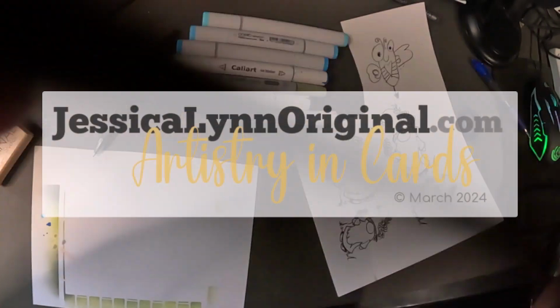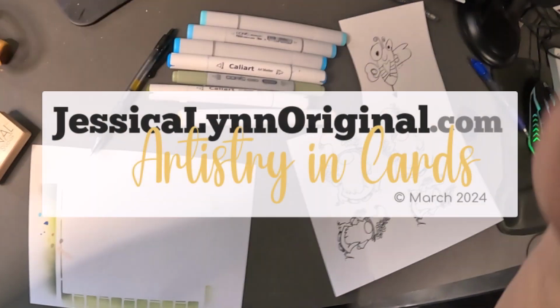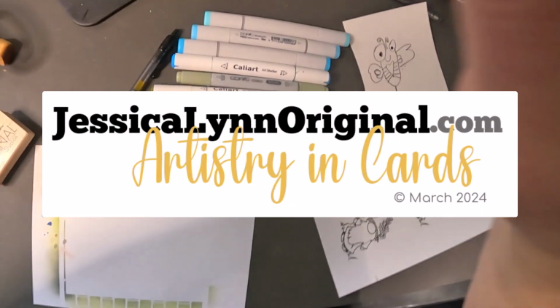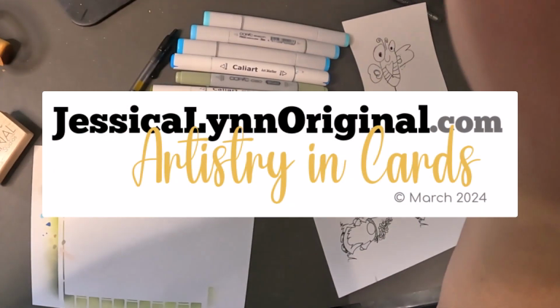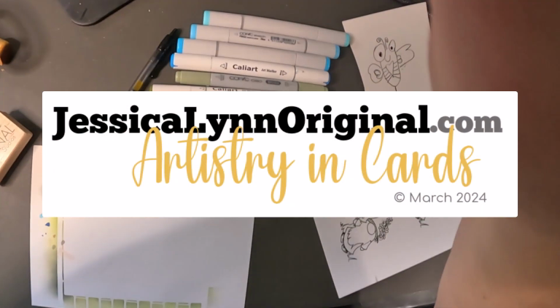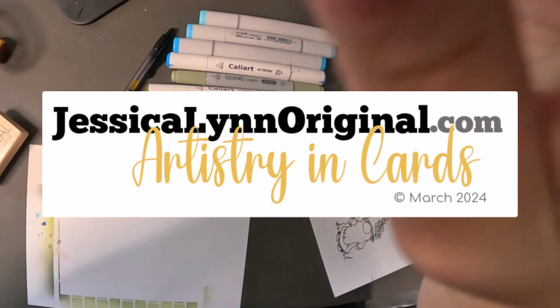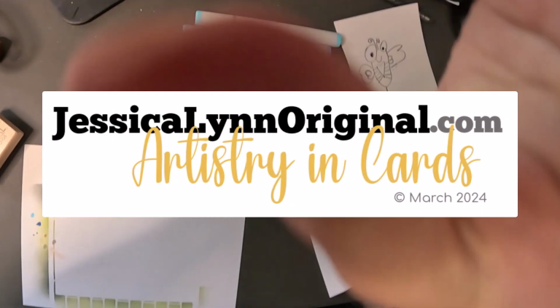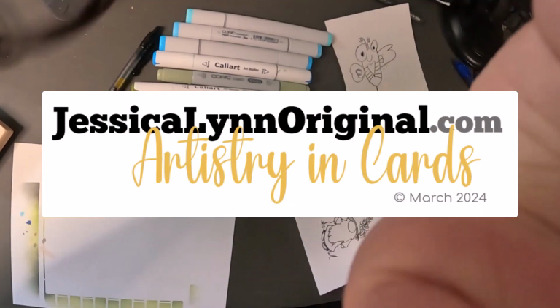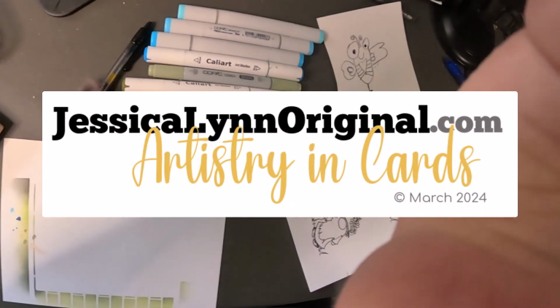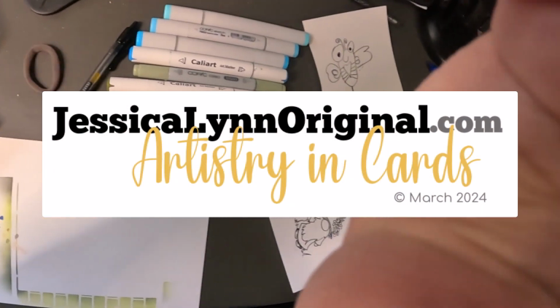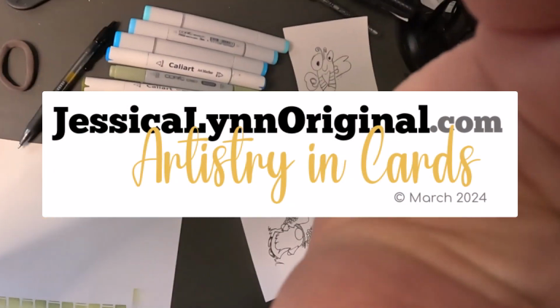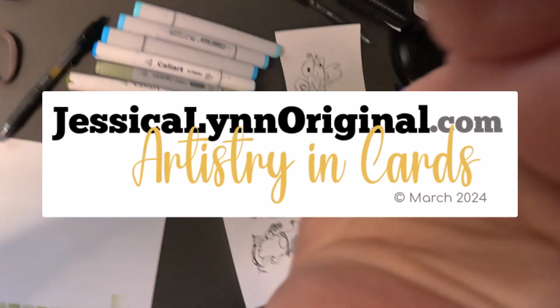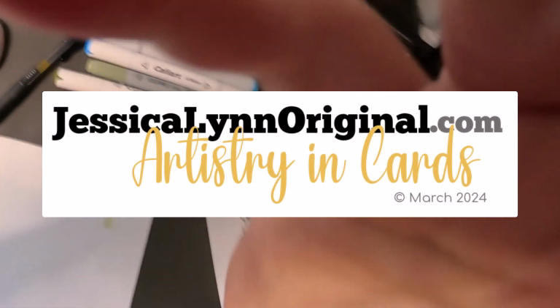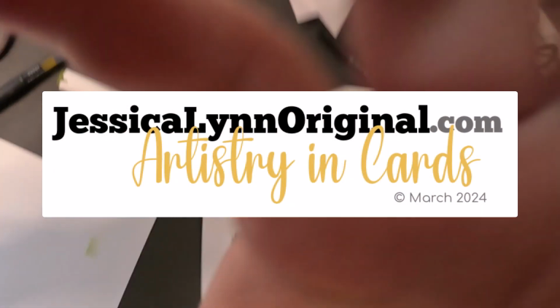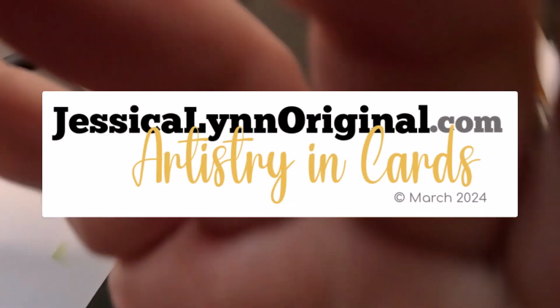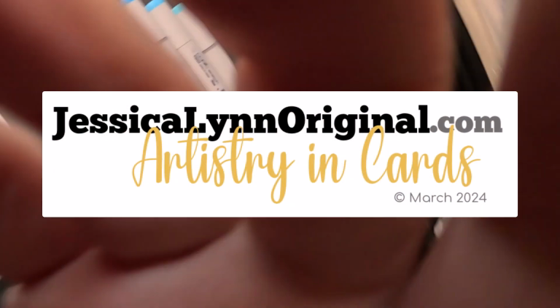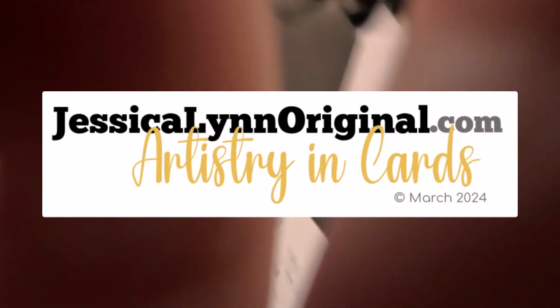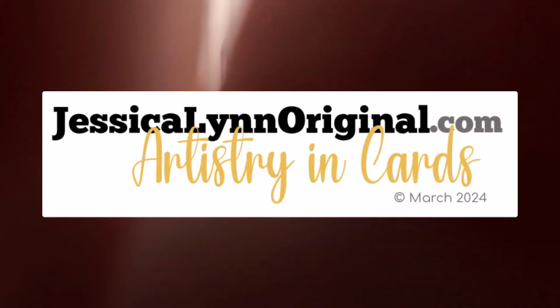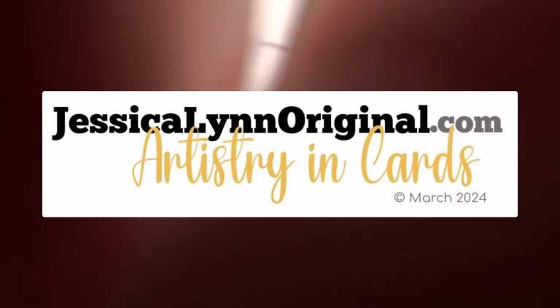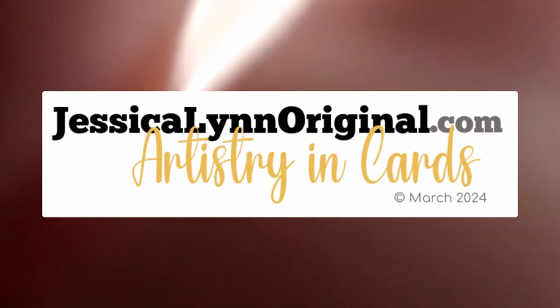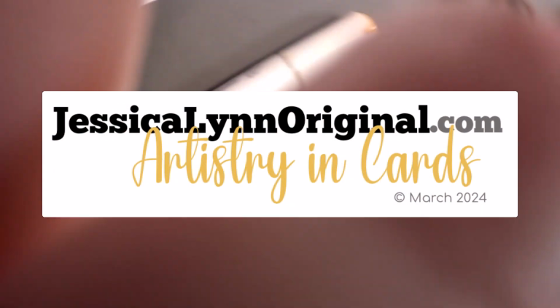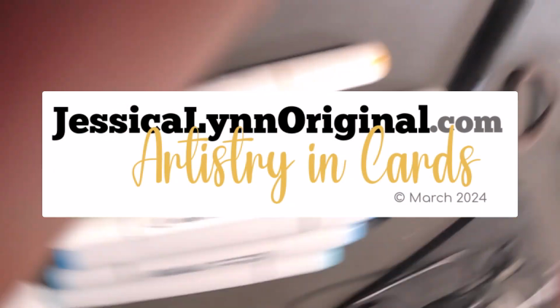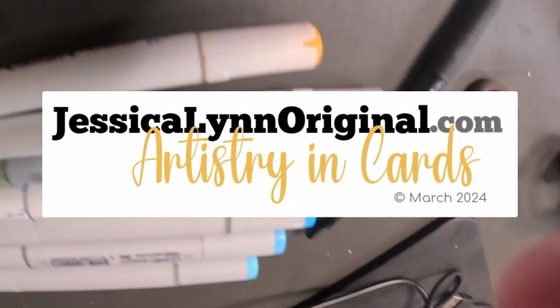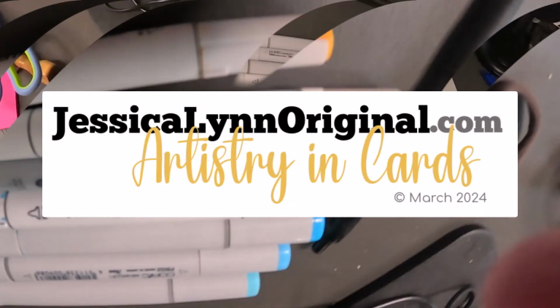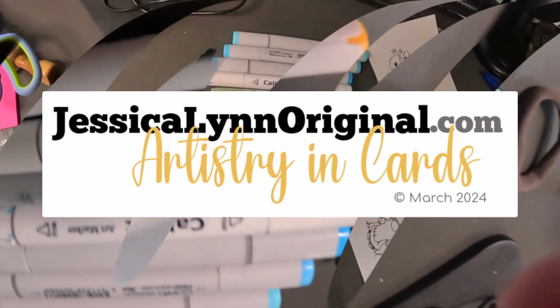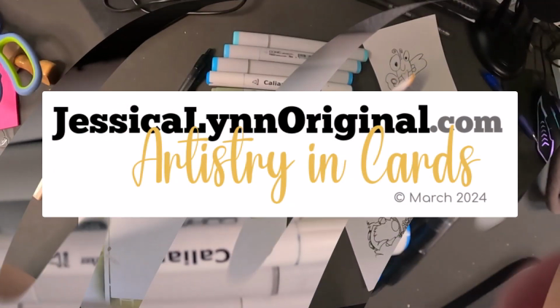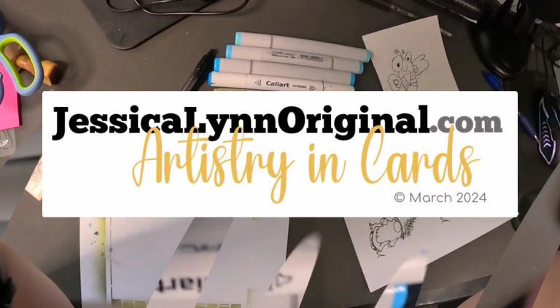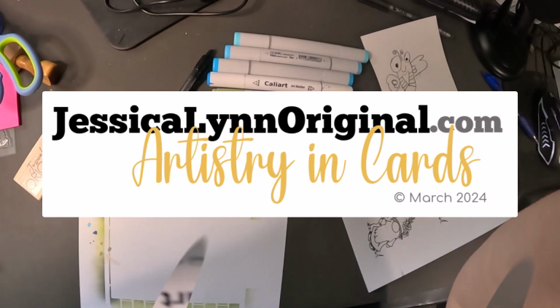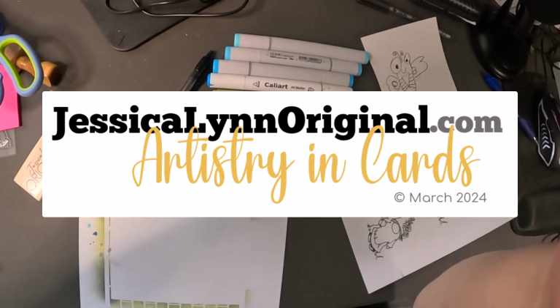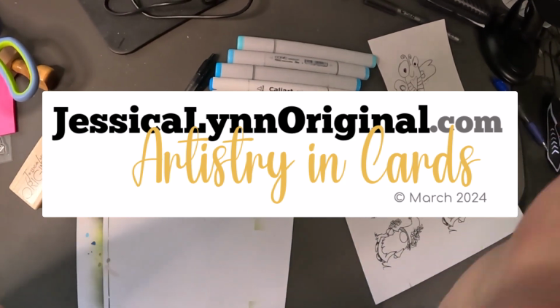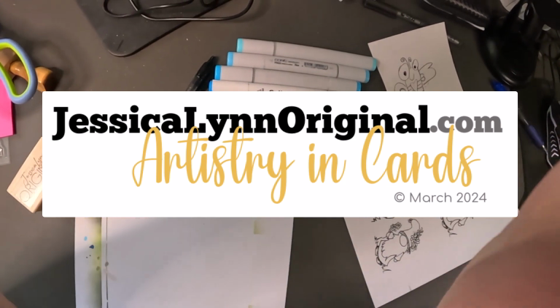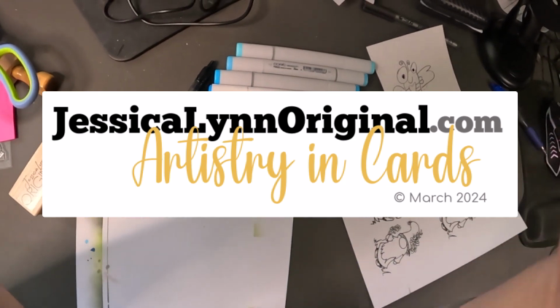Hey everybody, this is Jessica Lynn of Jessica Lynn Original Studio with Artistry in Cards.